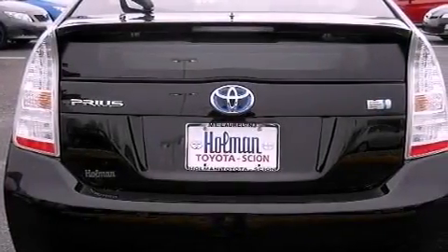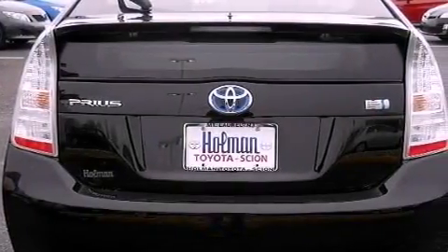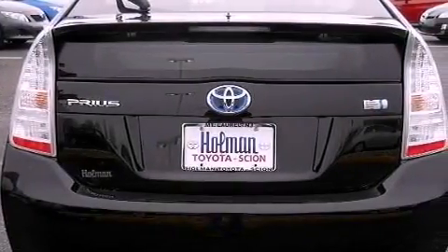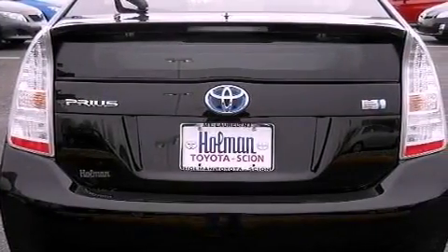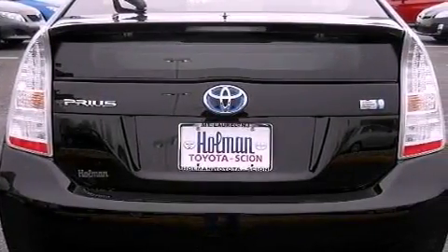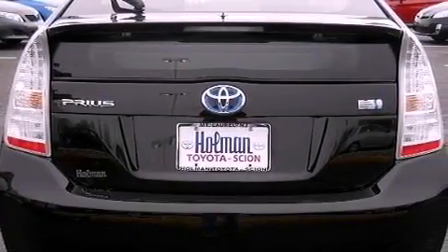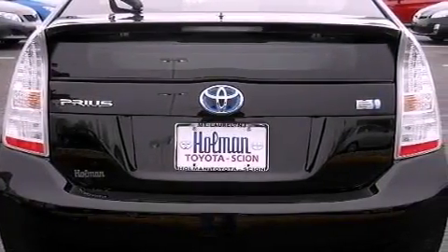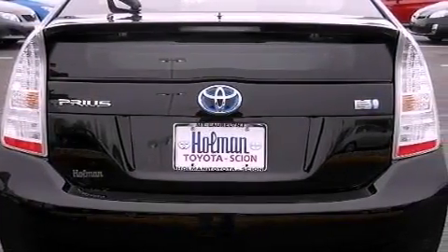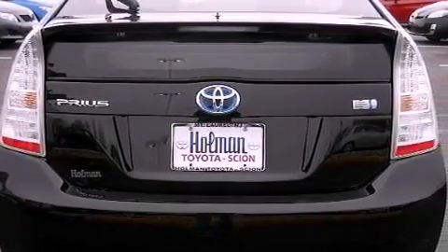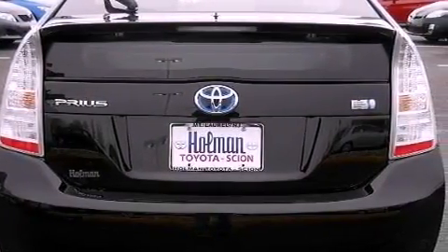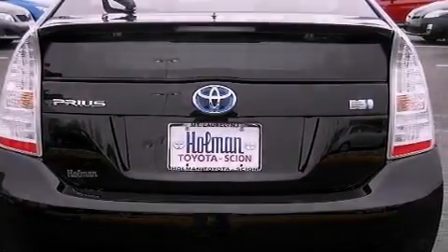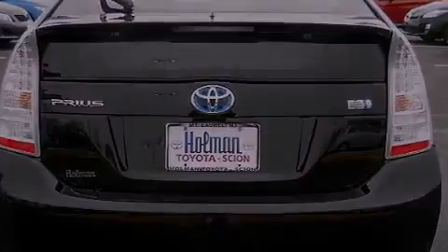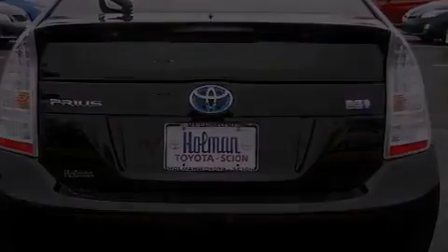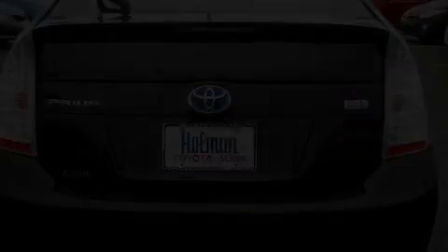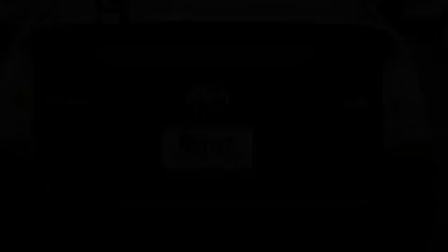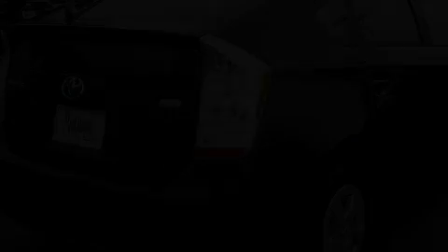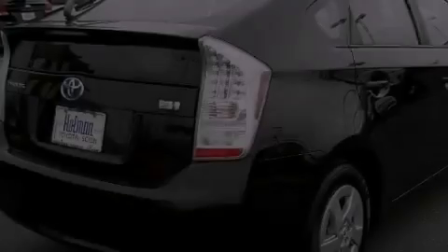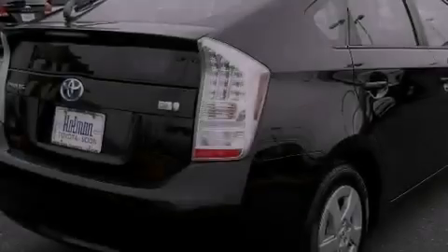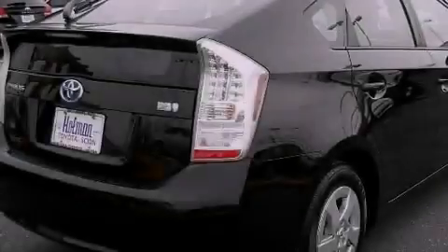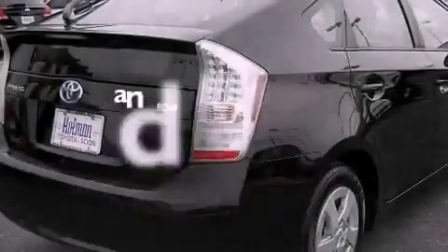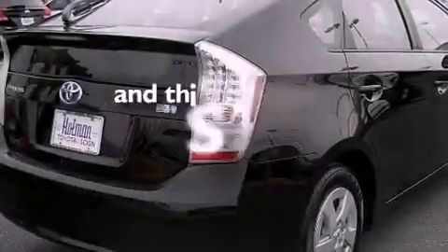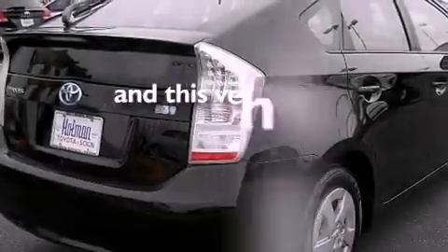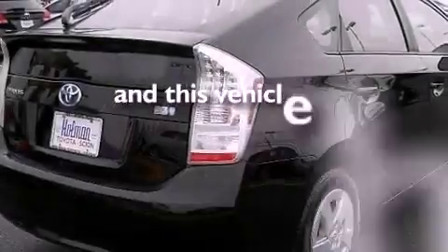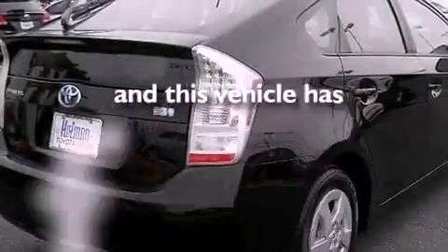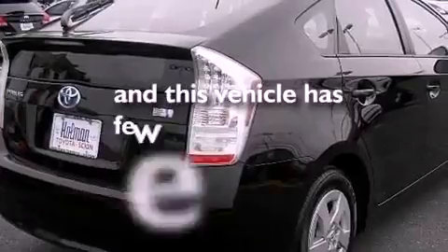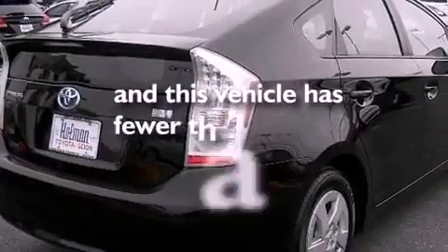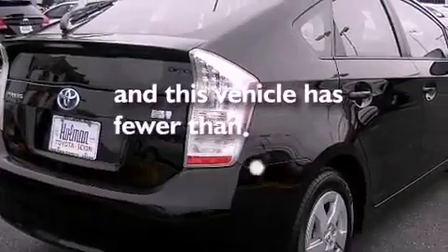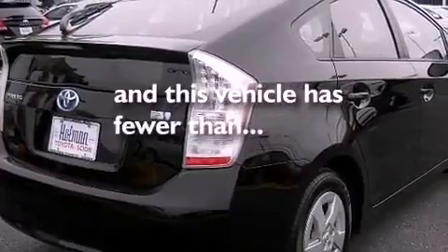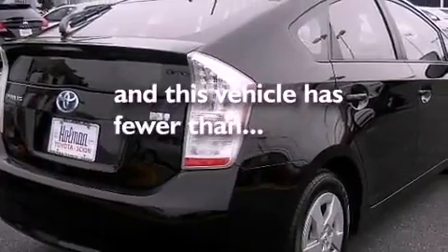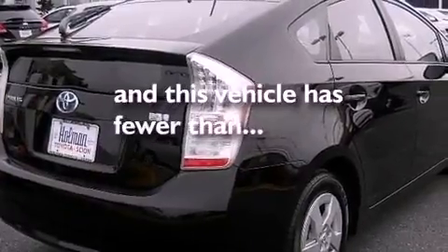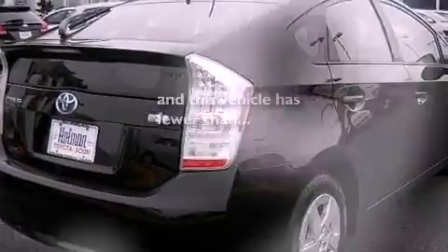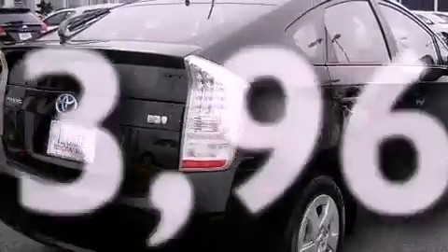Additional features include an anti-lock braking system, air conditioning, and this vehicle has less than 34,000 miles.